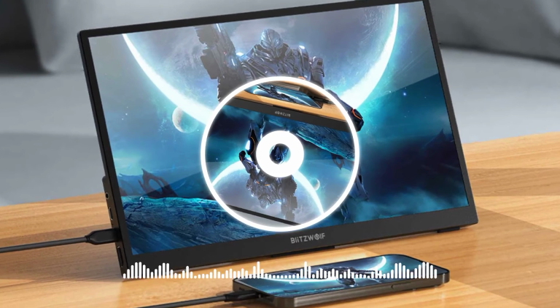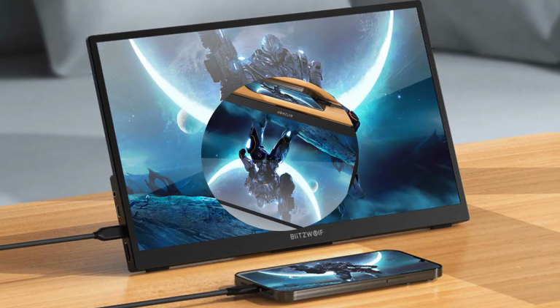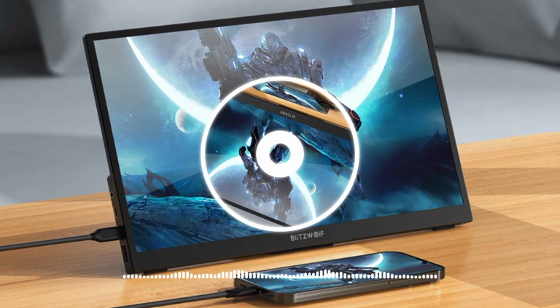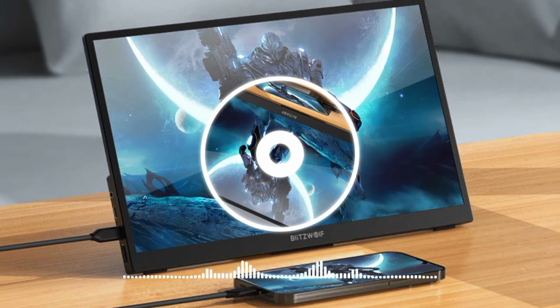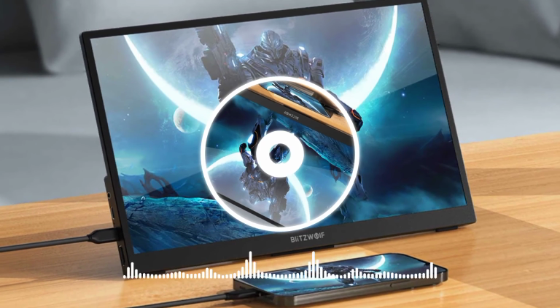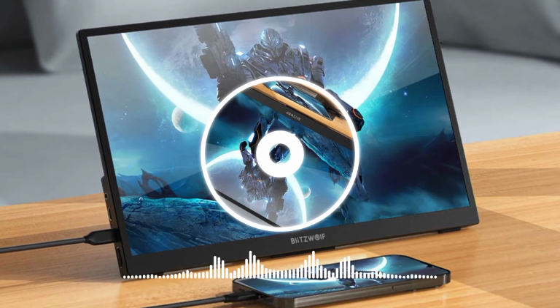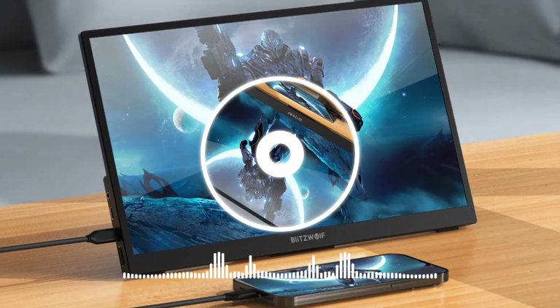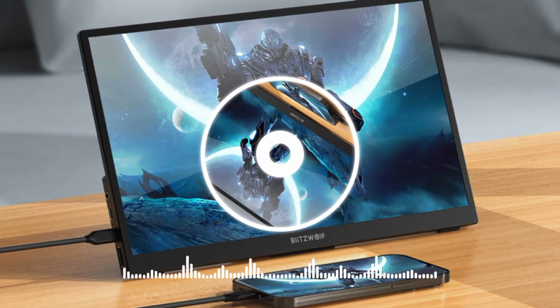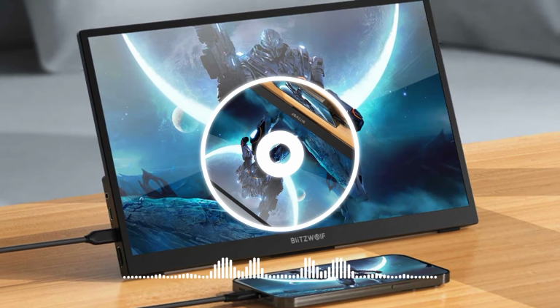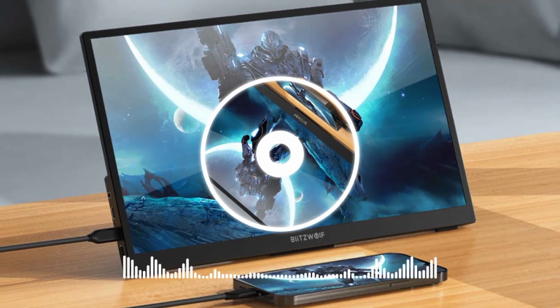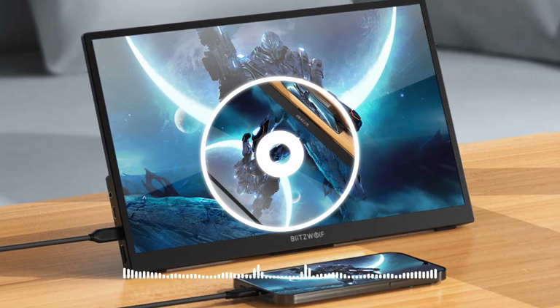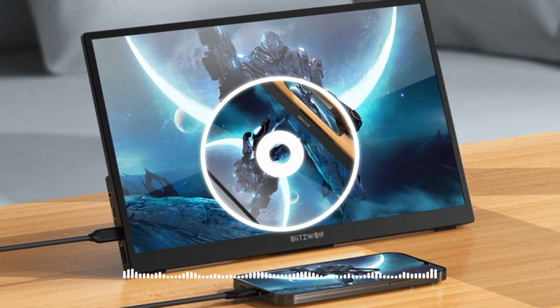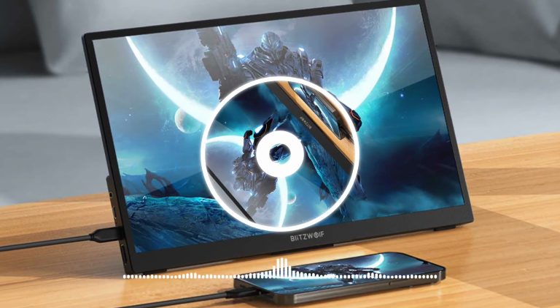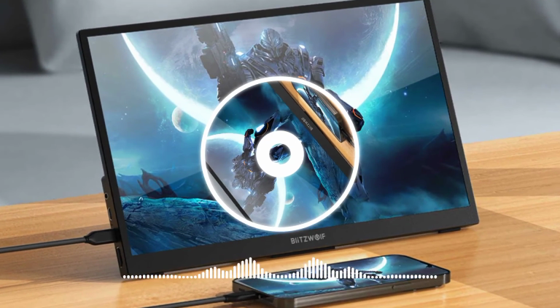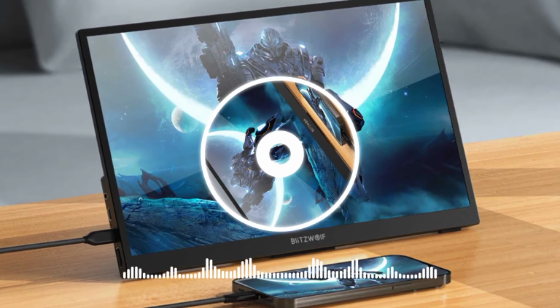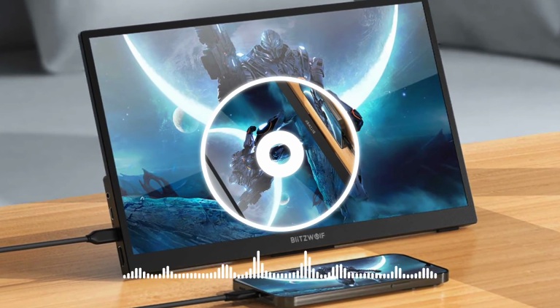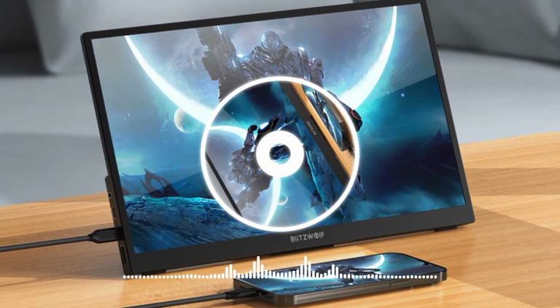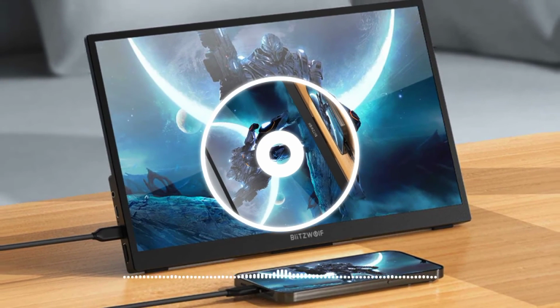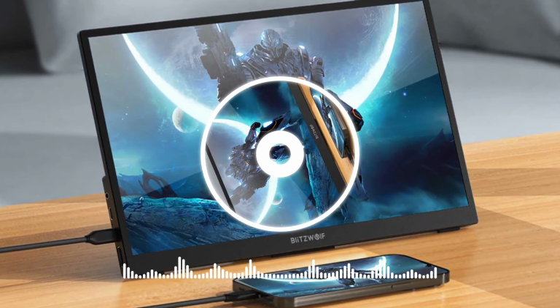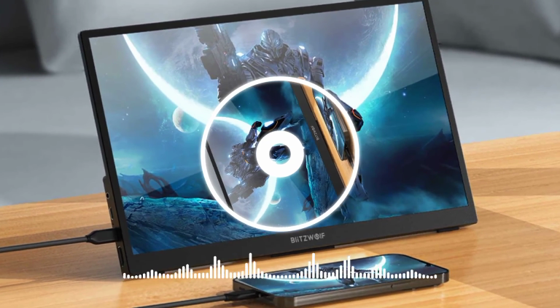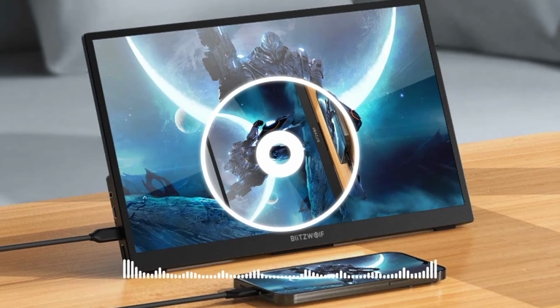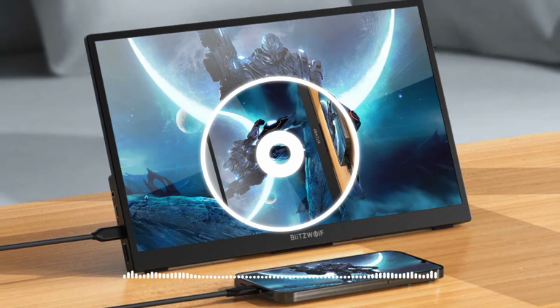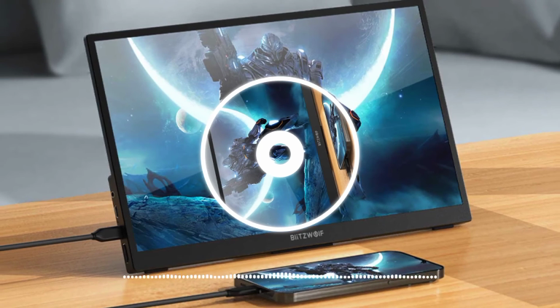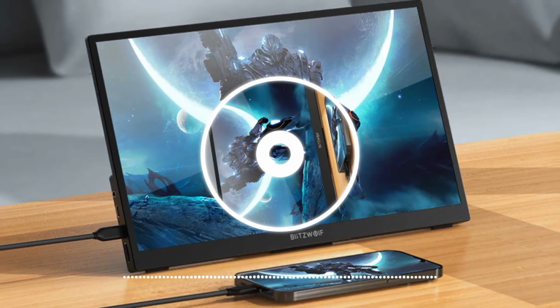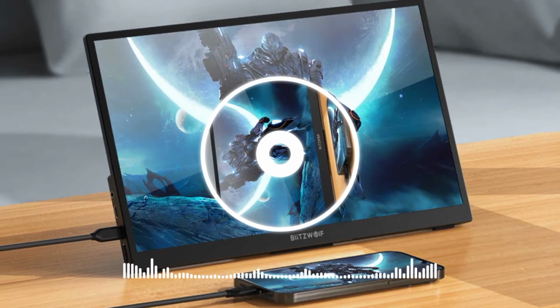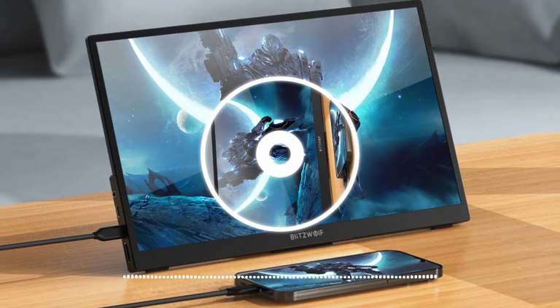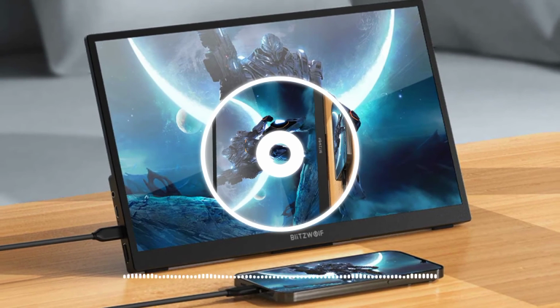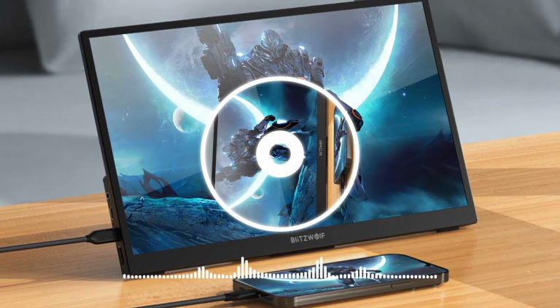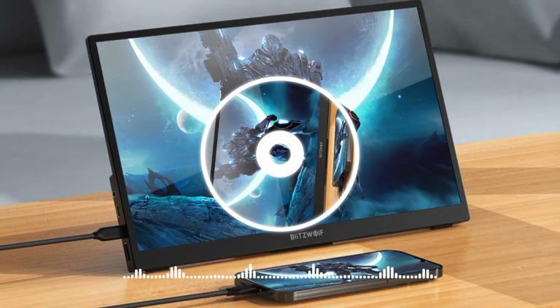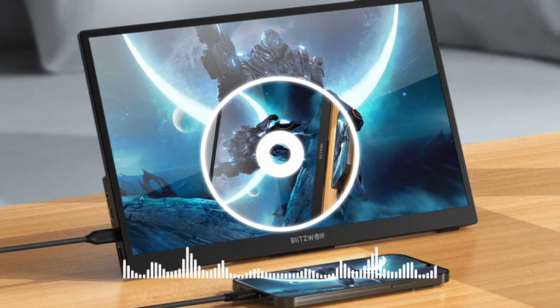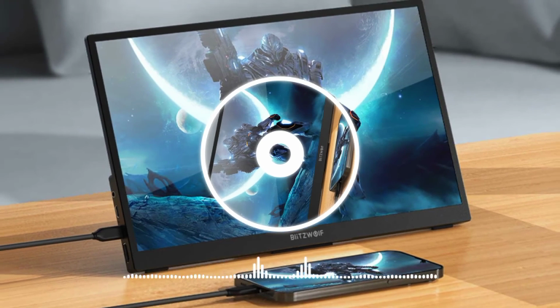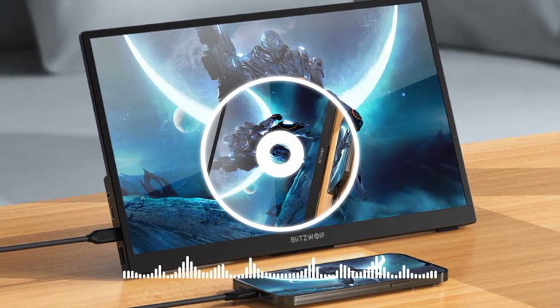This monitor can be connected to laptops, mobile phones, Raspberry Pi, Xbox, PS4, and PS5.